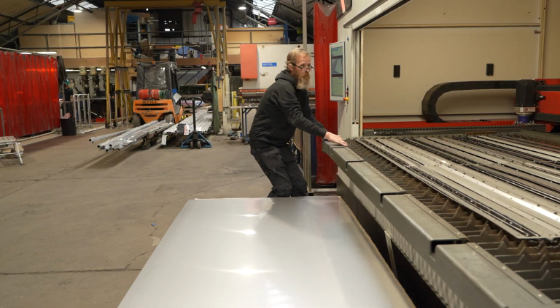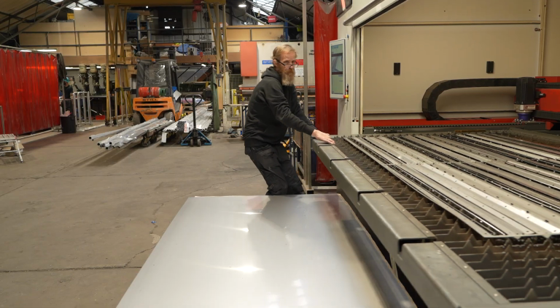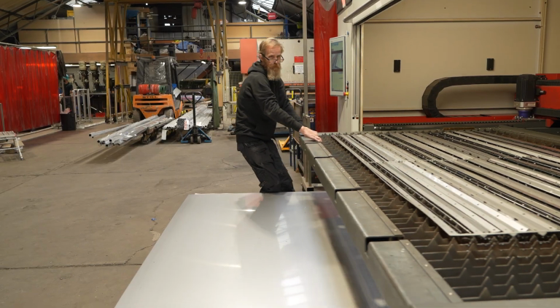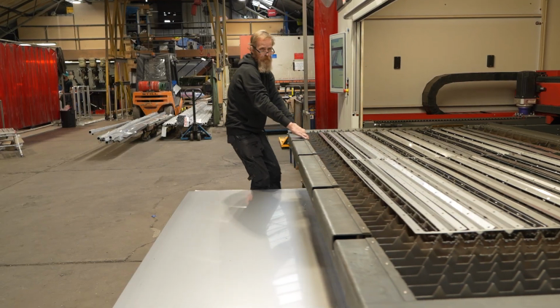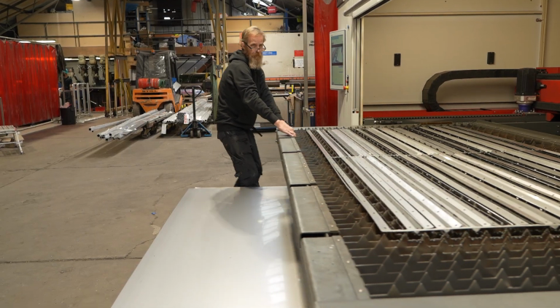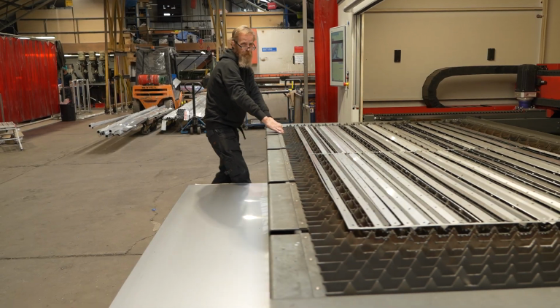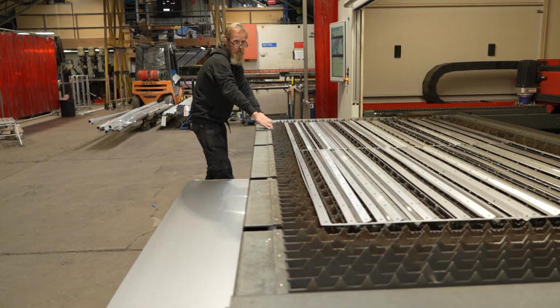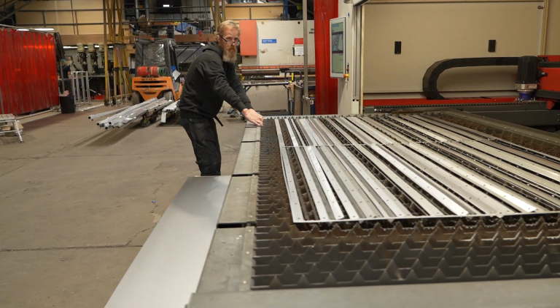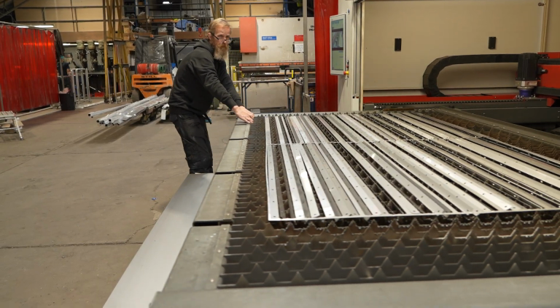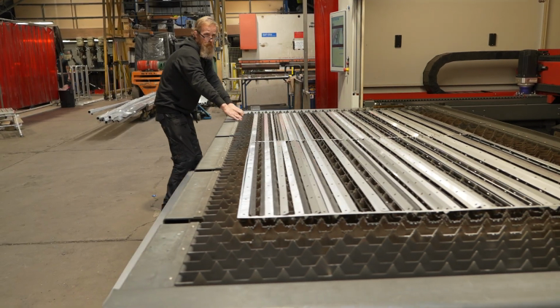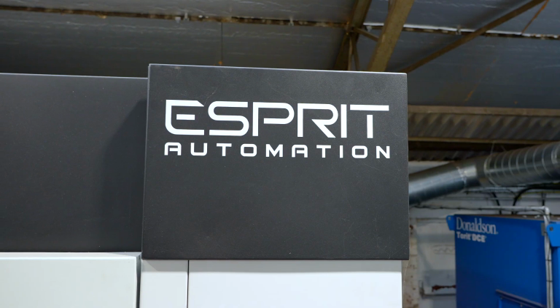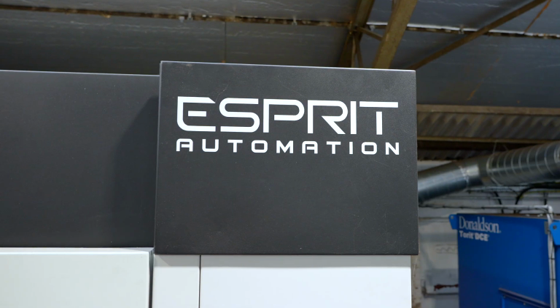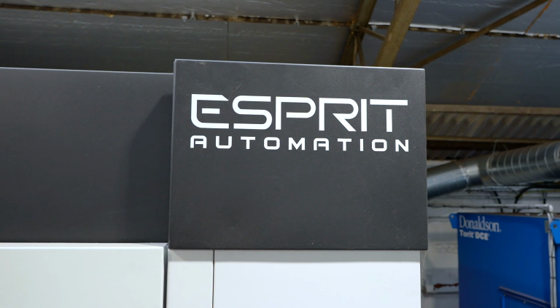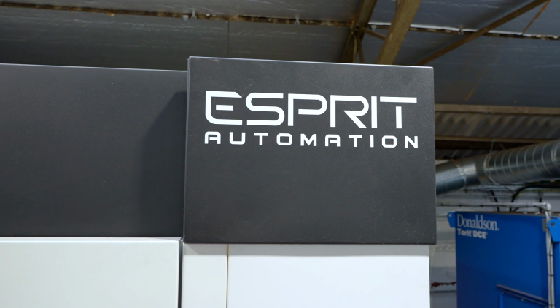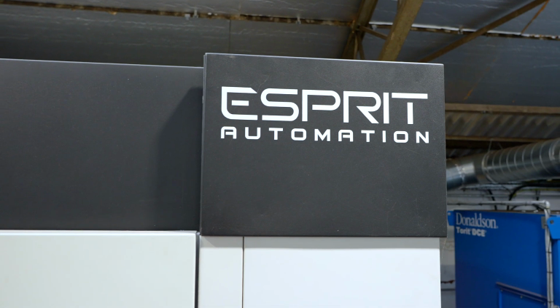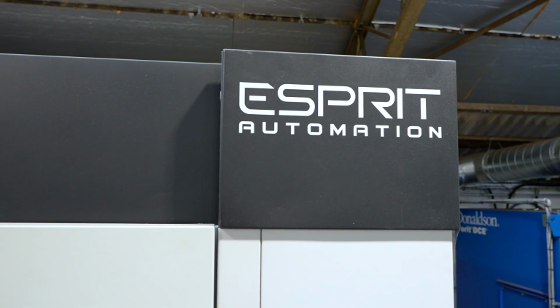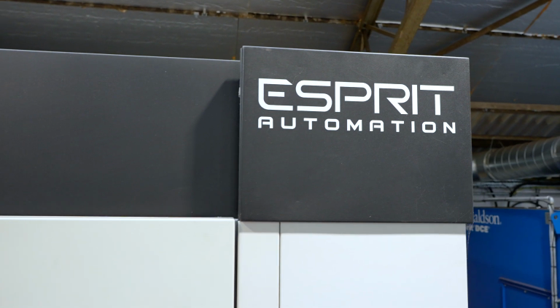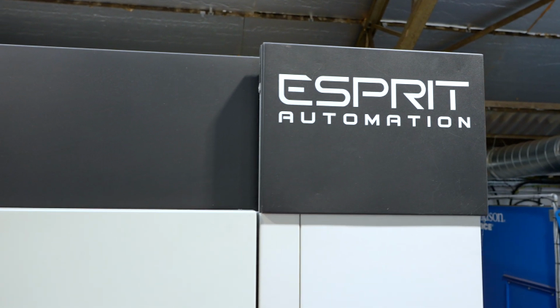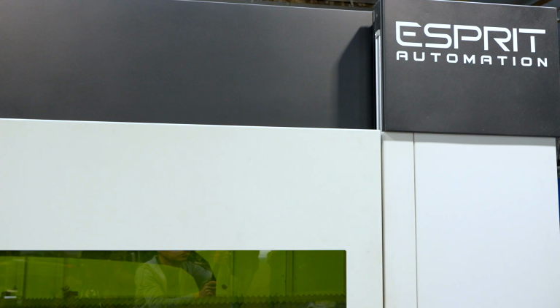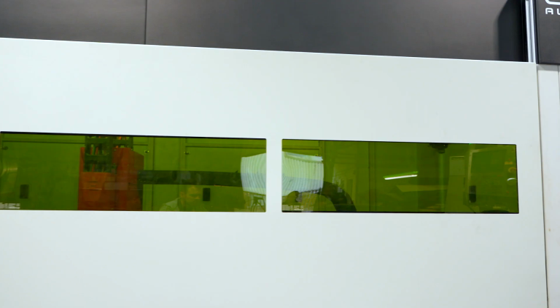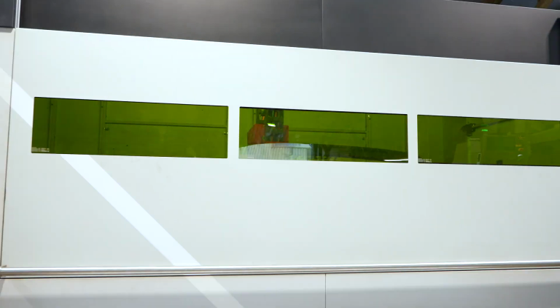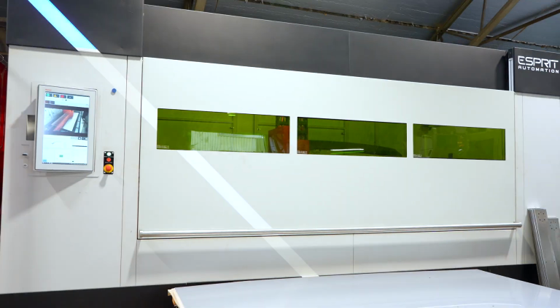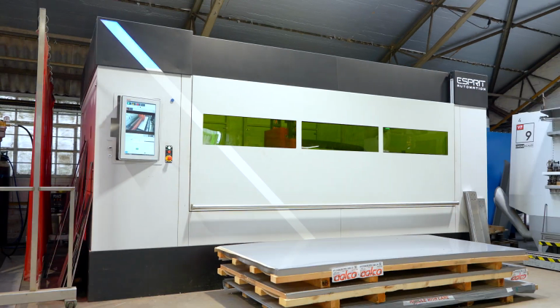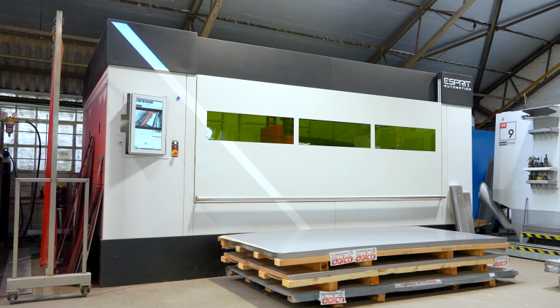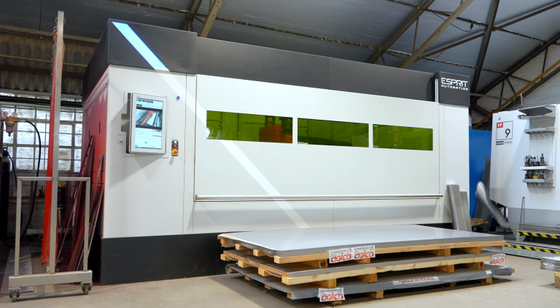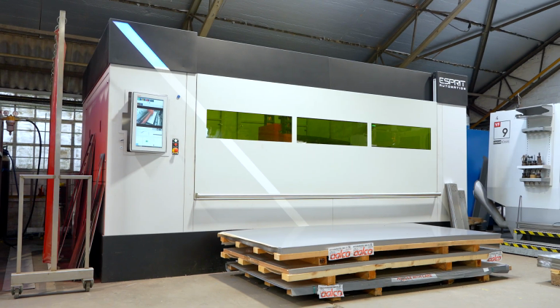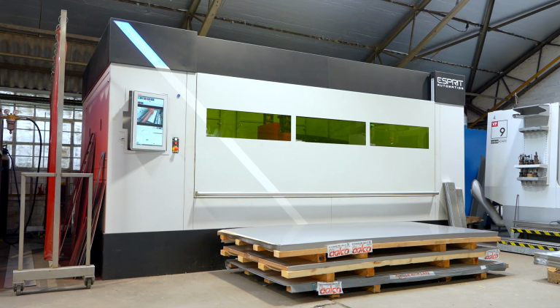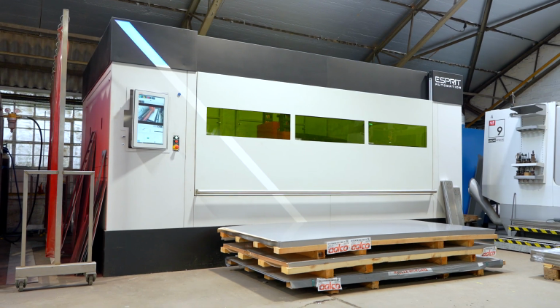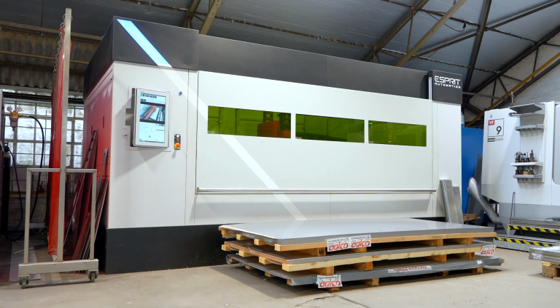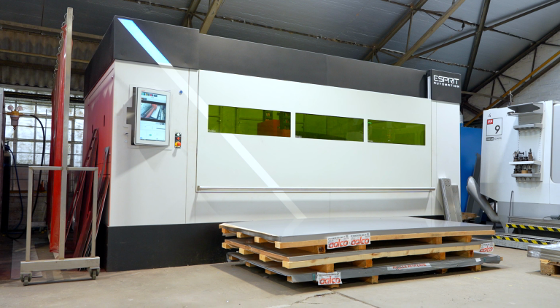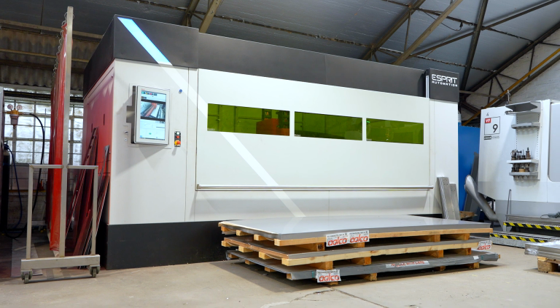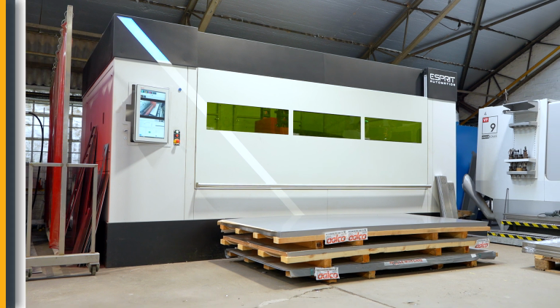It's very easy to use, very intuitive. I am 100% happy with the investment in the Photon Flex.